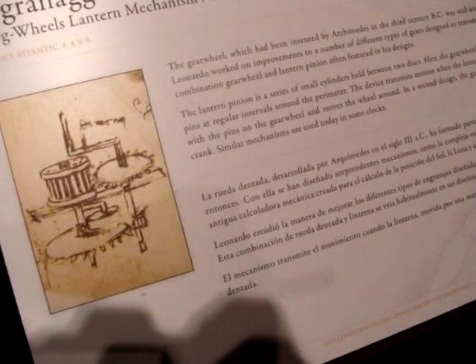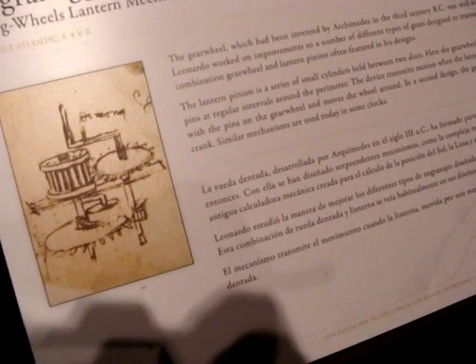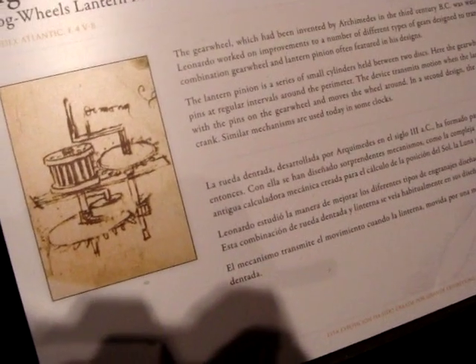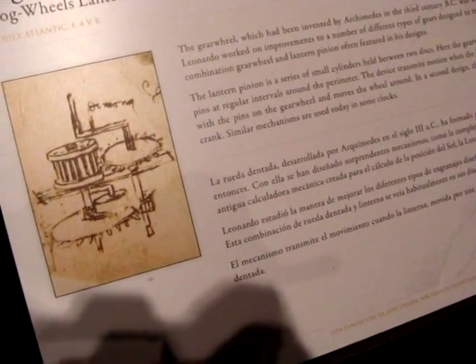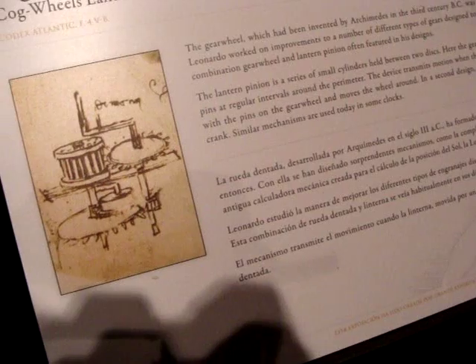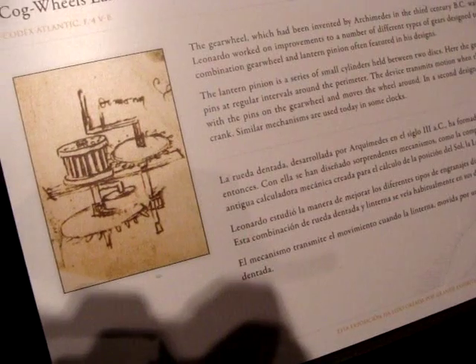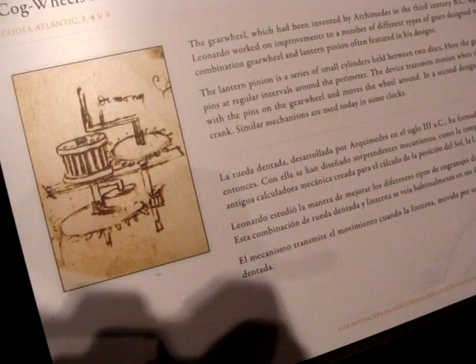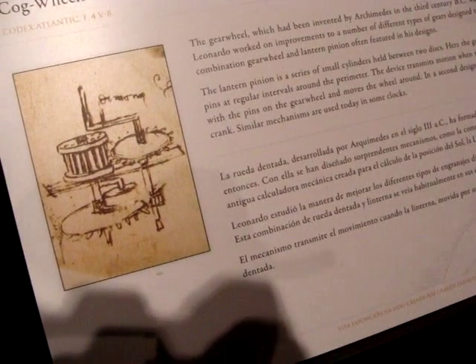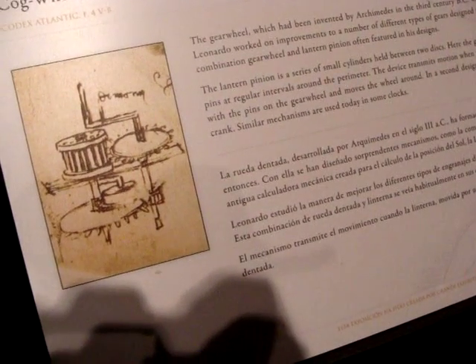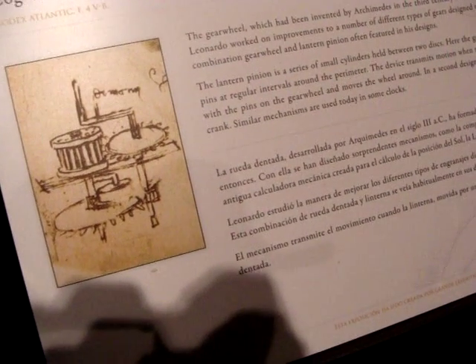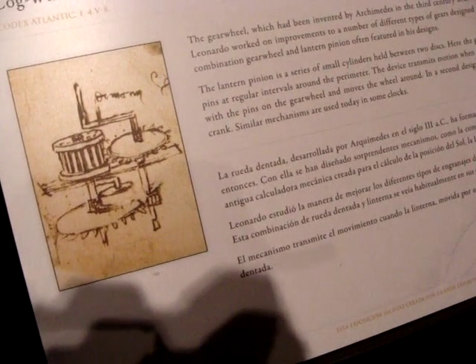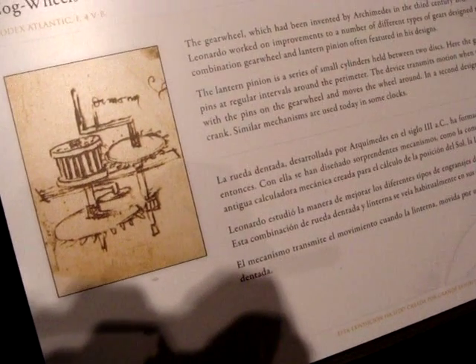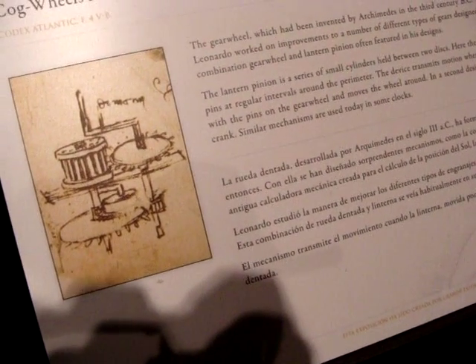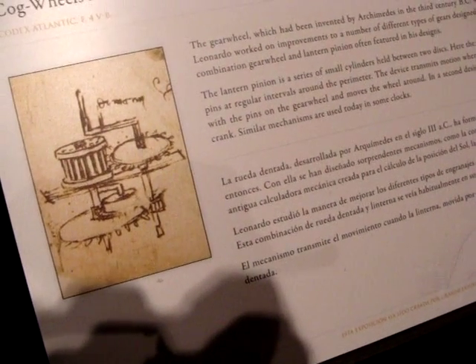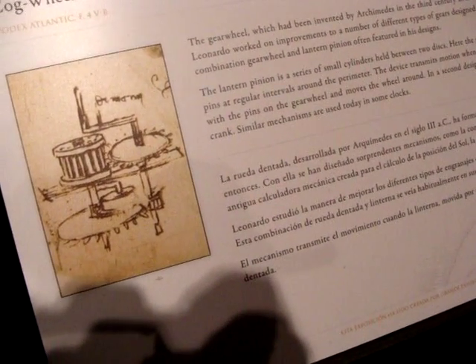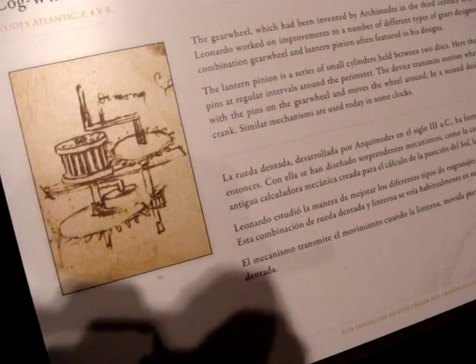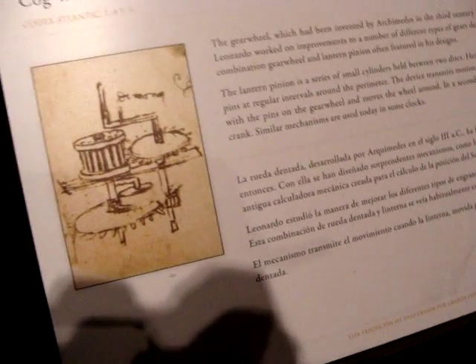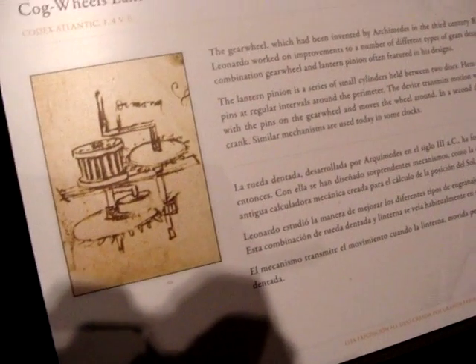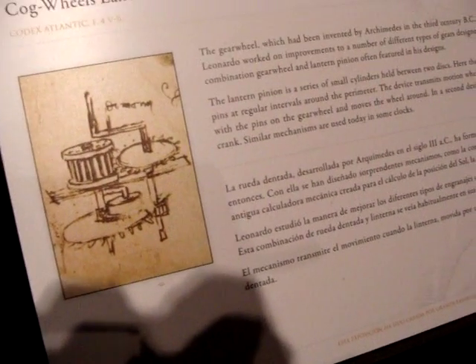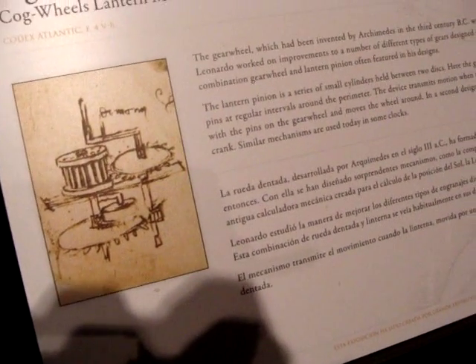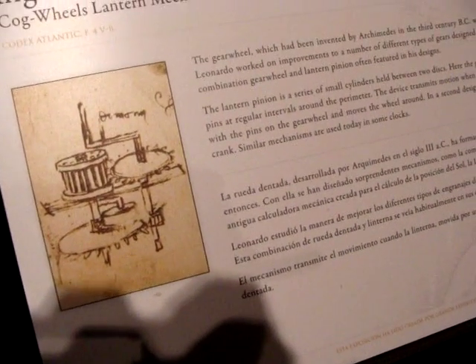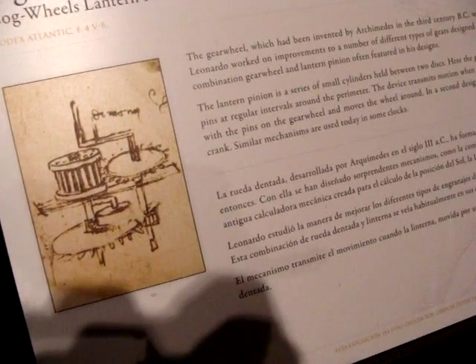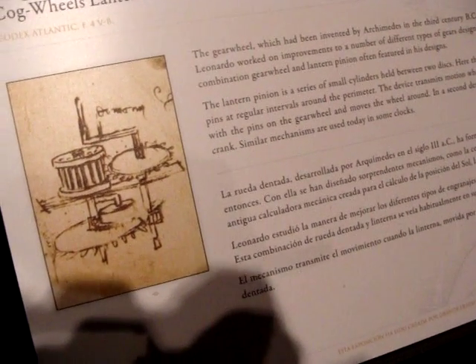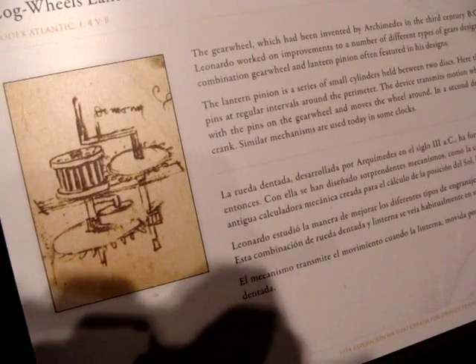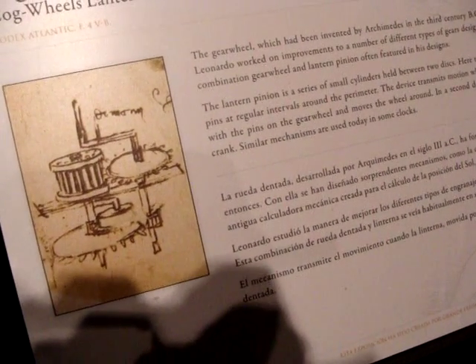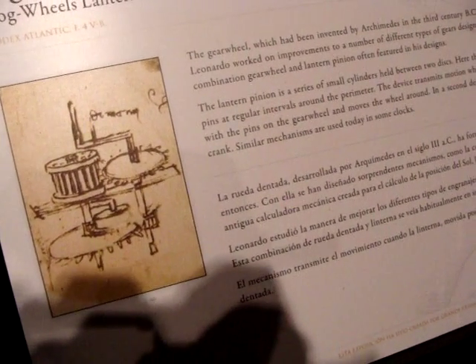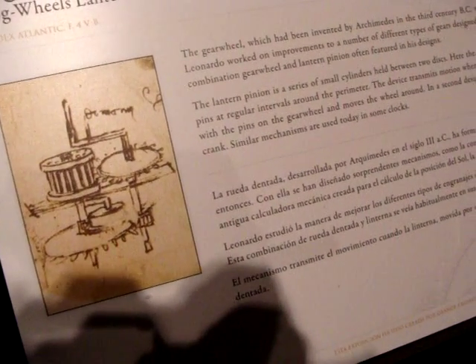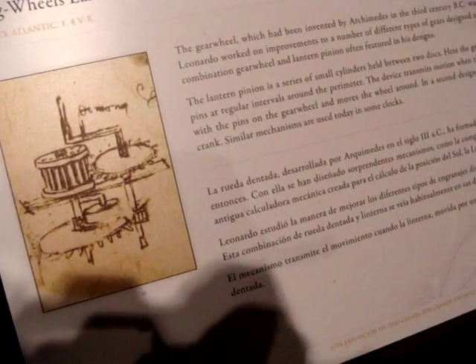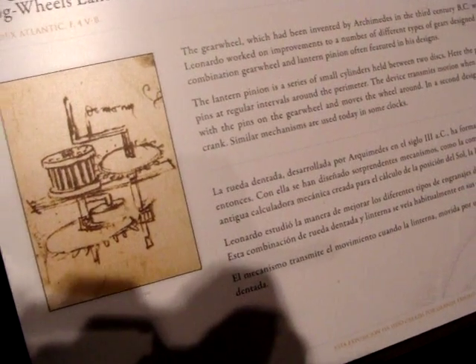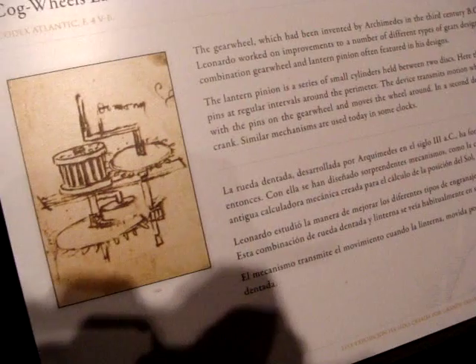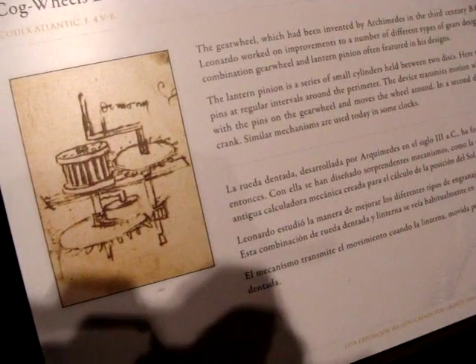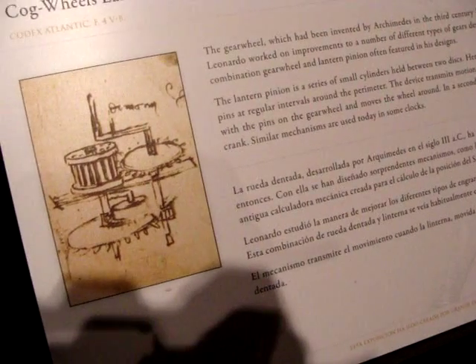In a second design, the gear wheel itself is turned by the crank. Similar mechanisms are used today in some clocks.